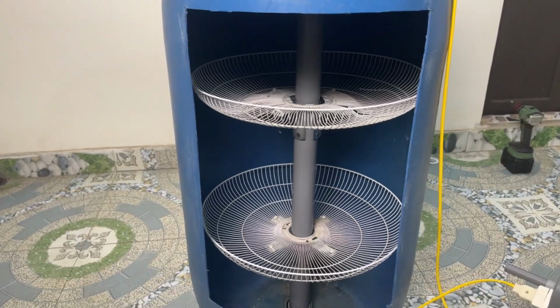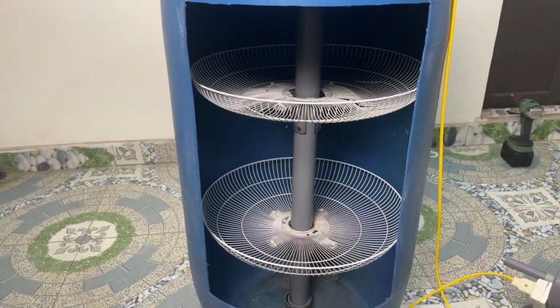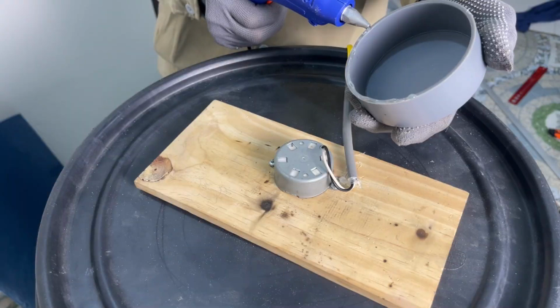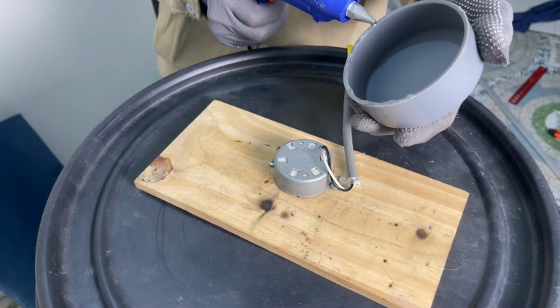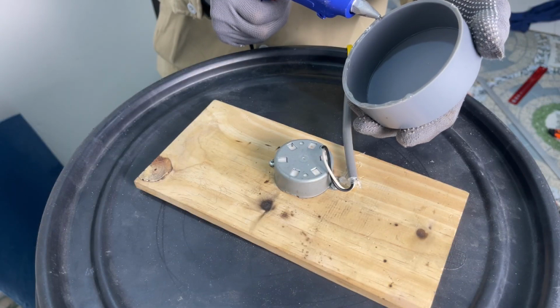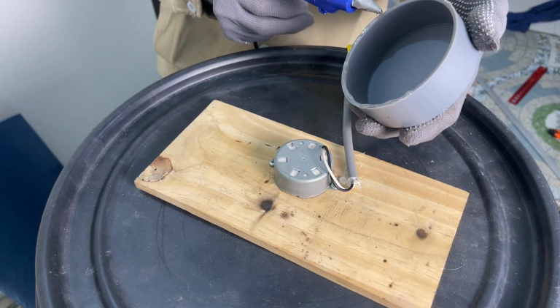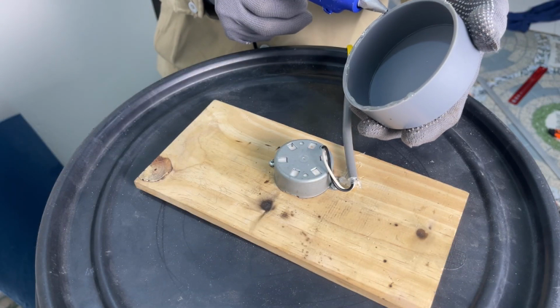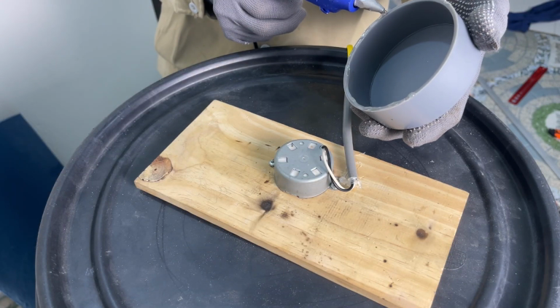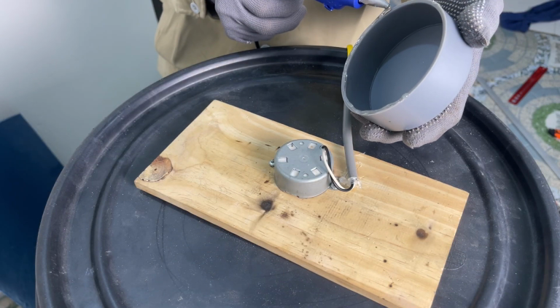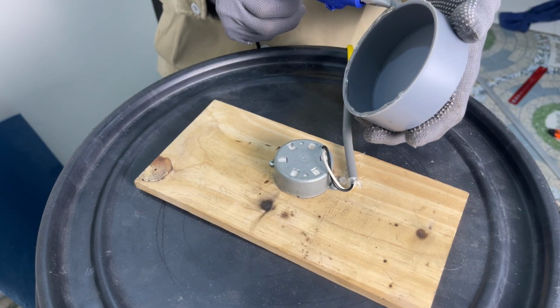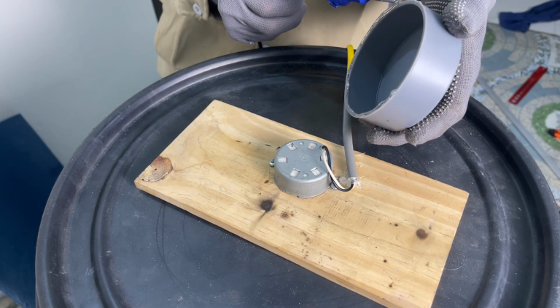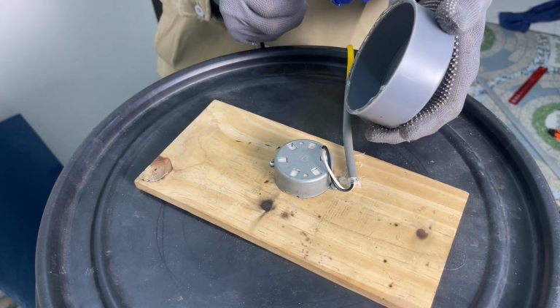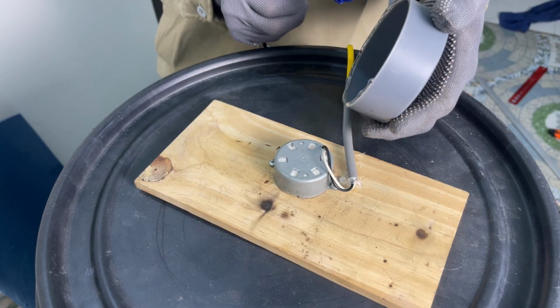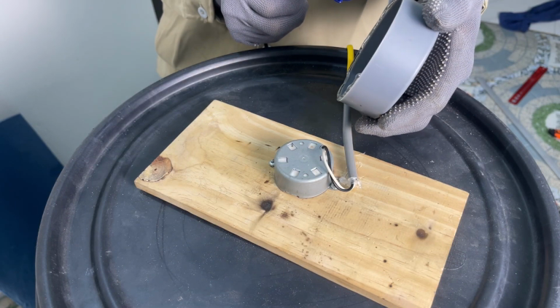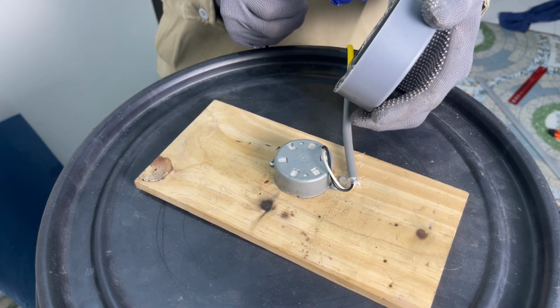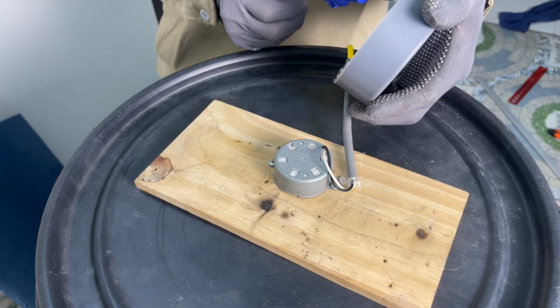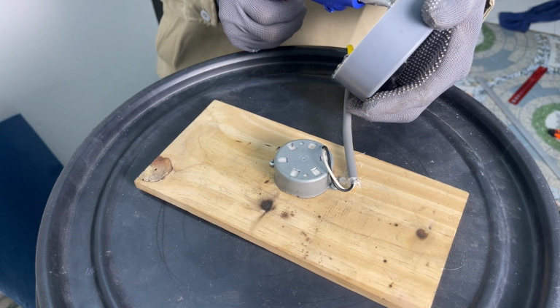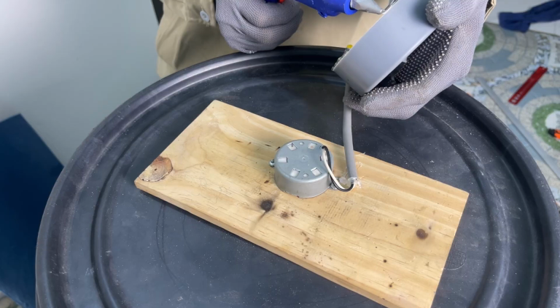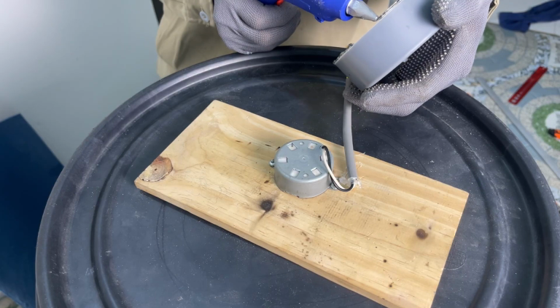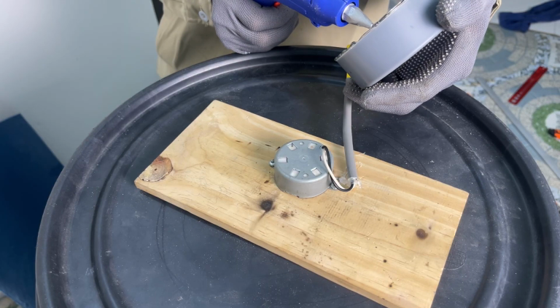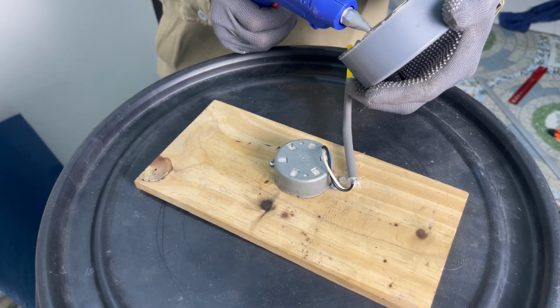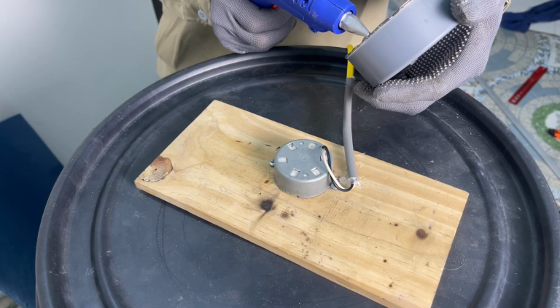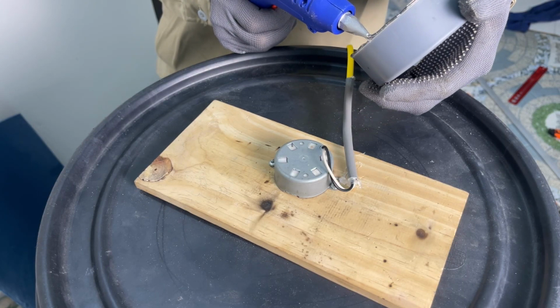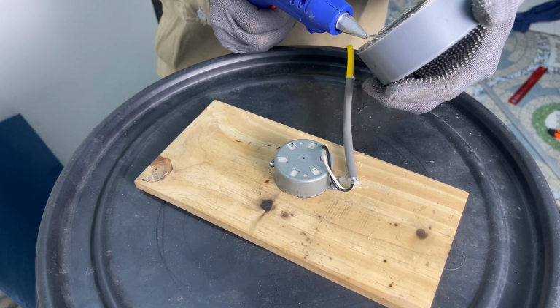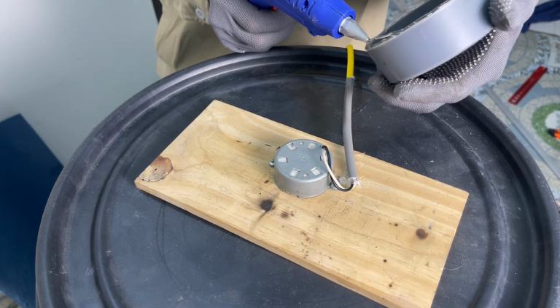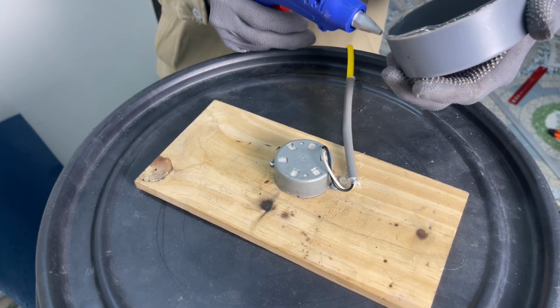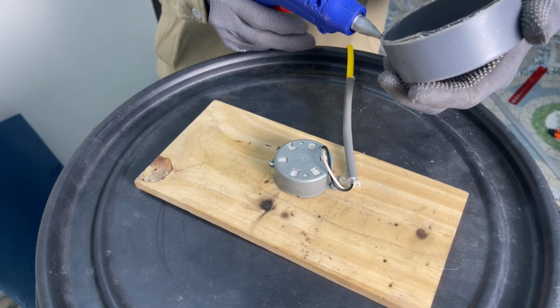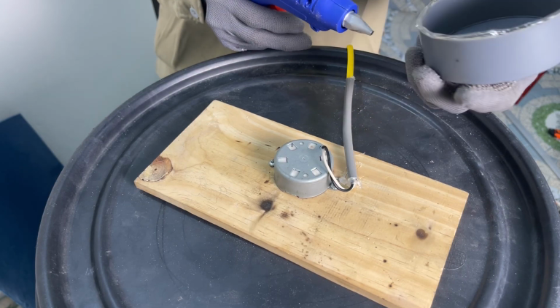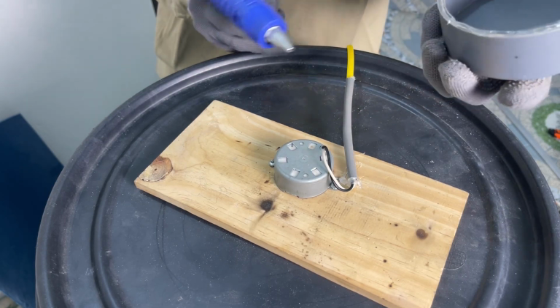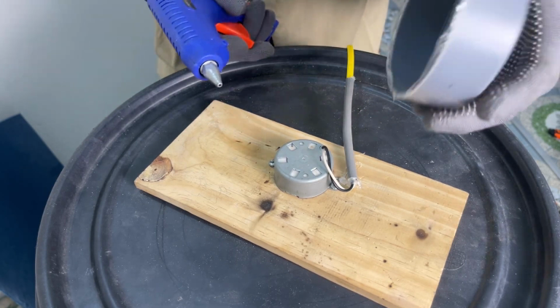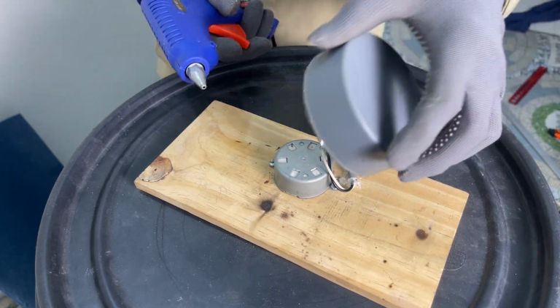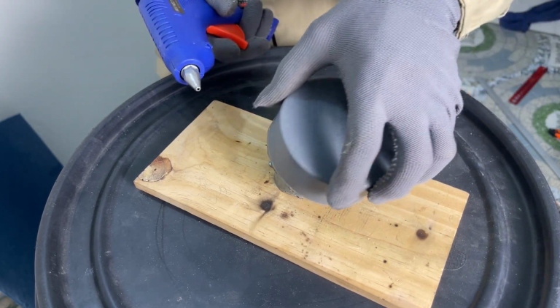To prevent water from getting into the motor and causing short circuit damage, I cover the motor completely with a protective cap.